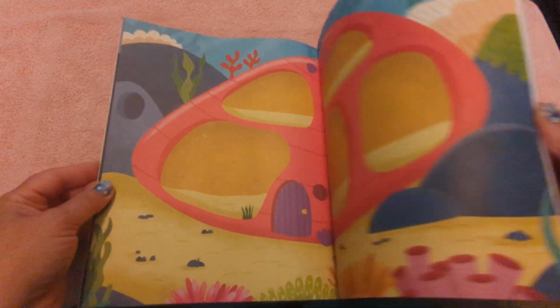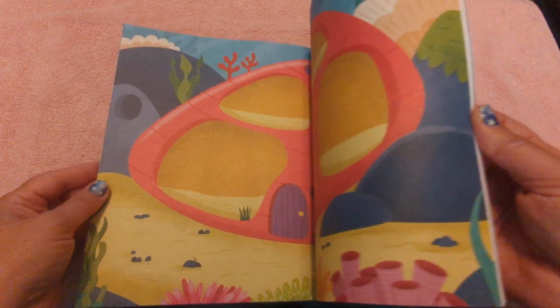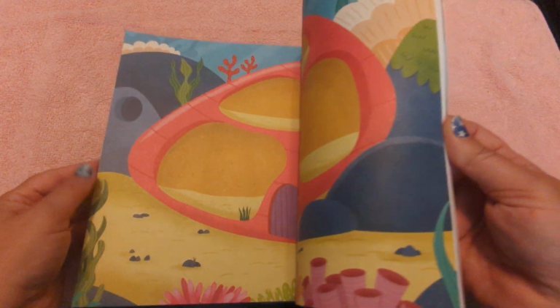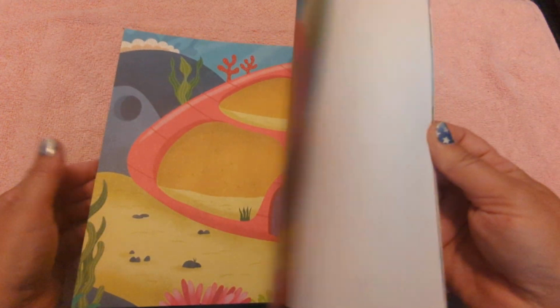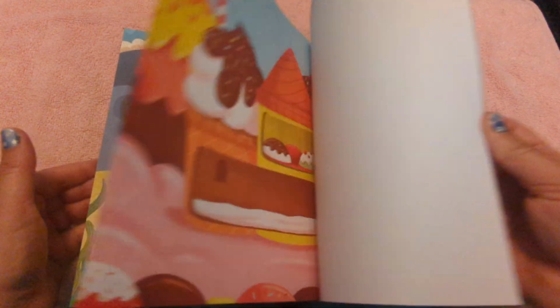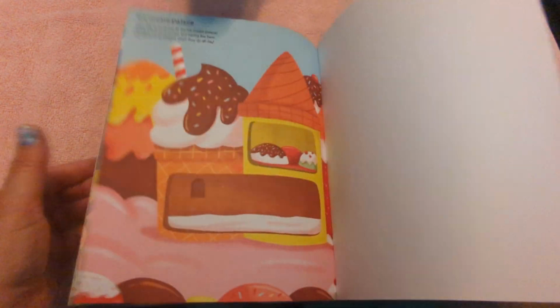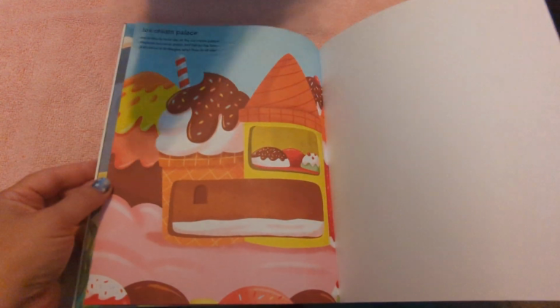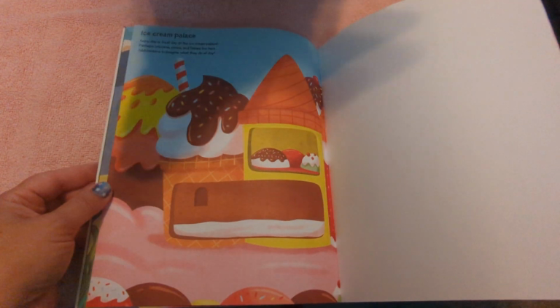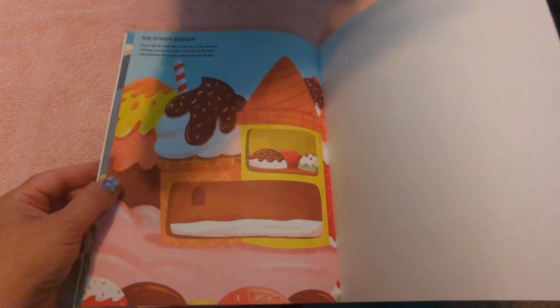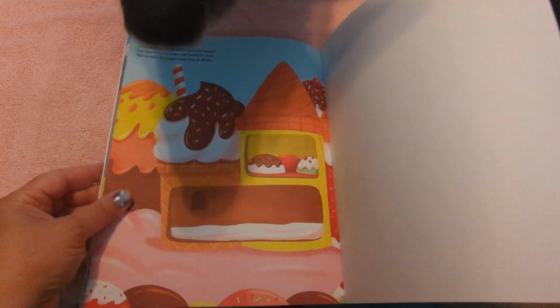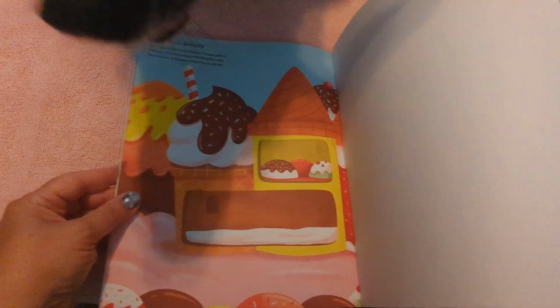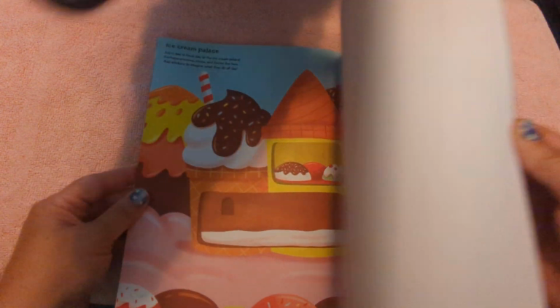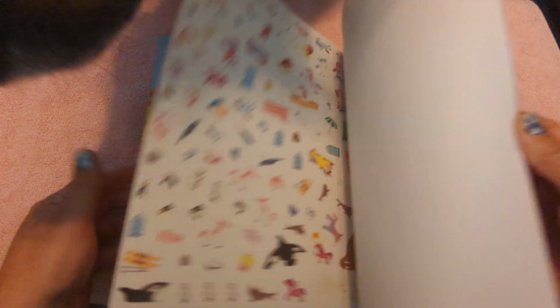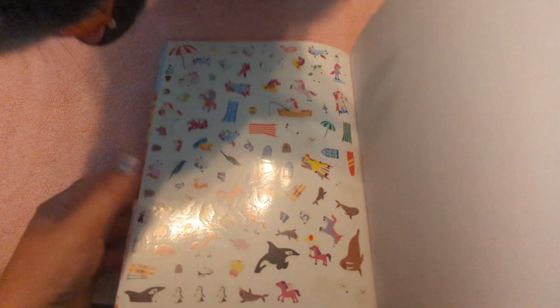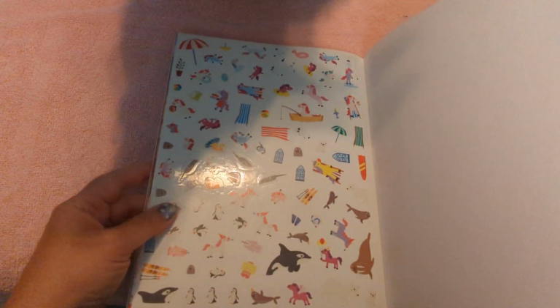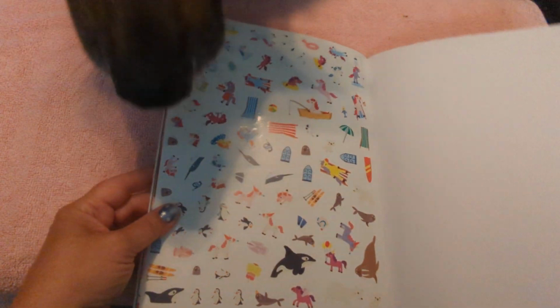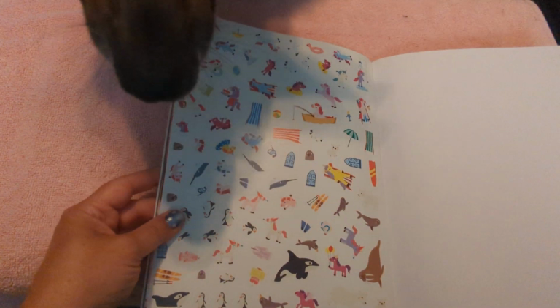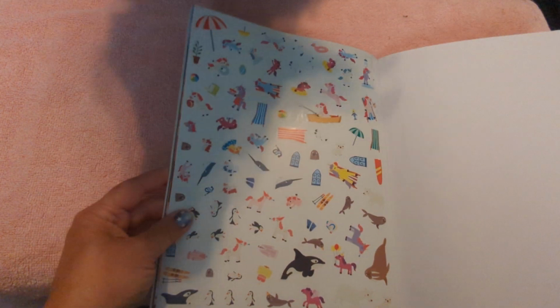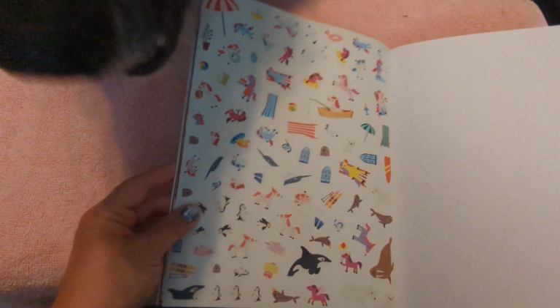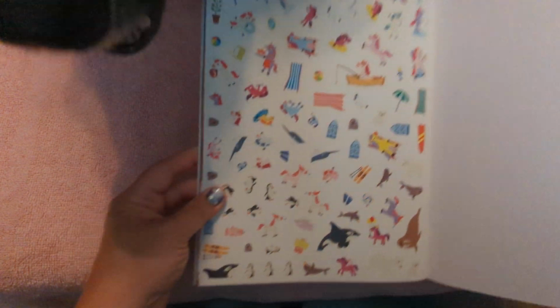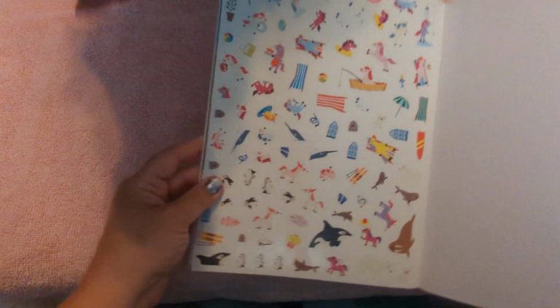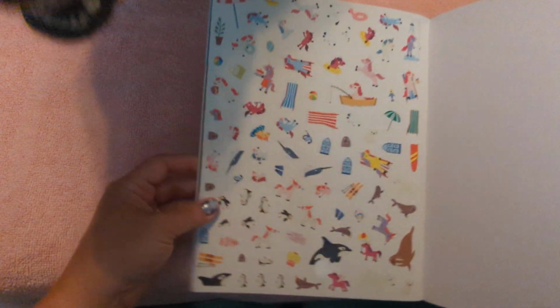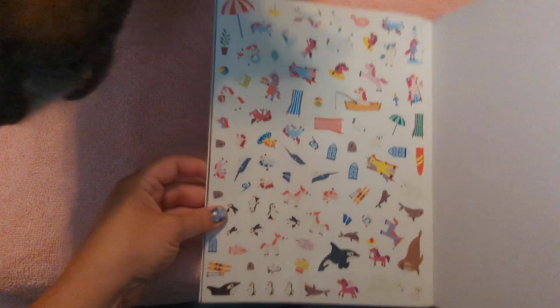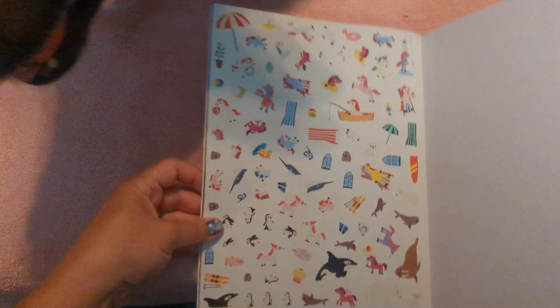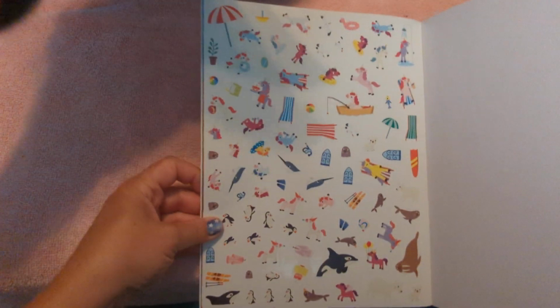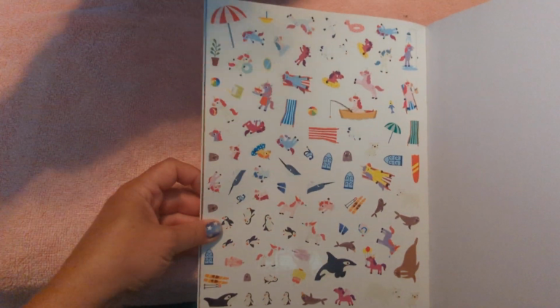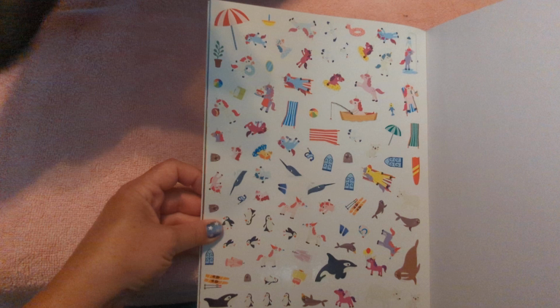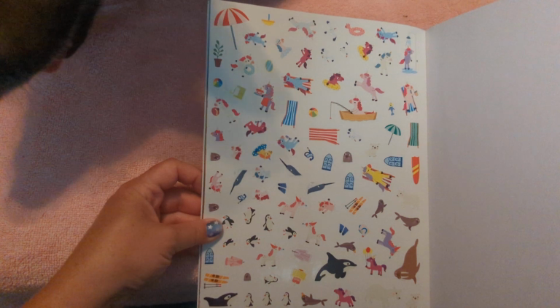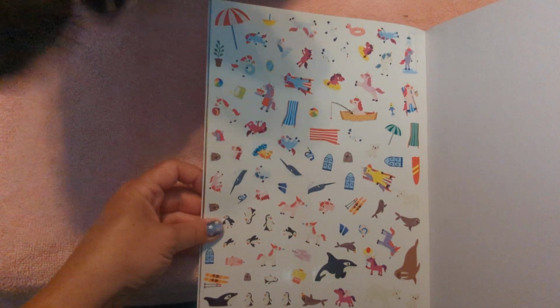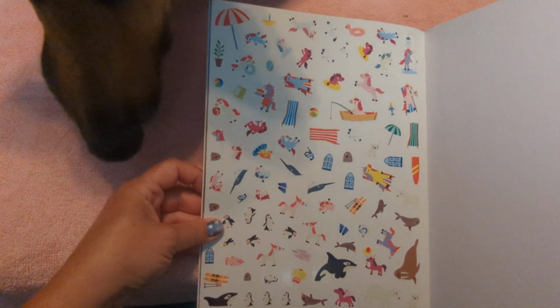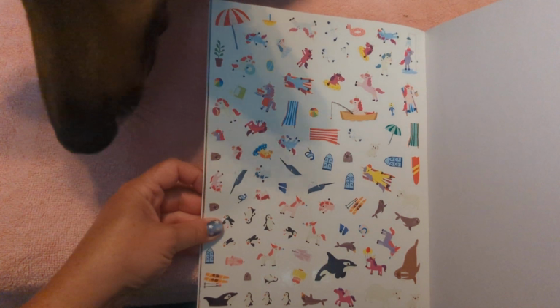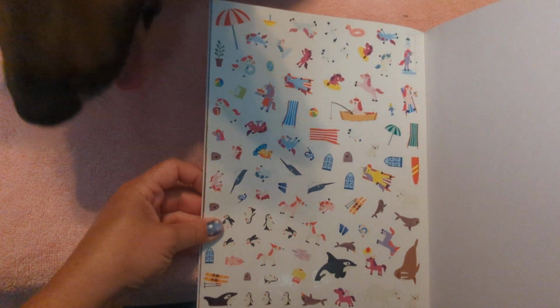Under the Seahouse. And then here are the stickers — there's tons and tons of them.